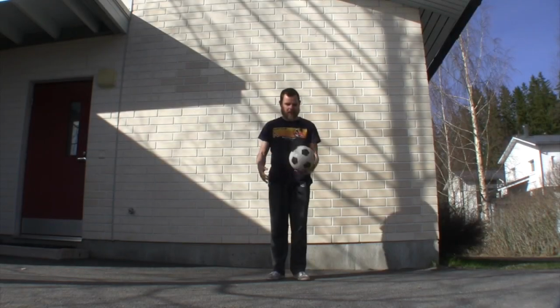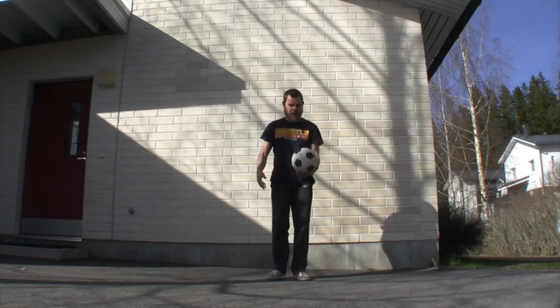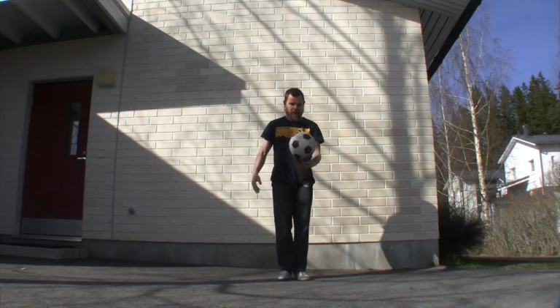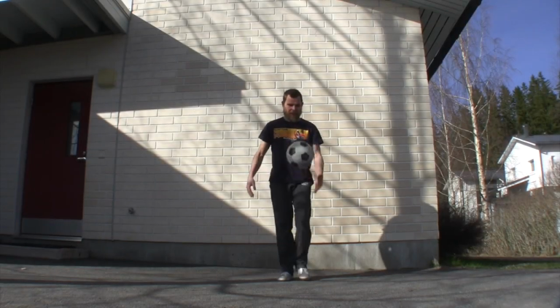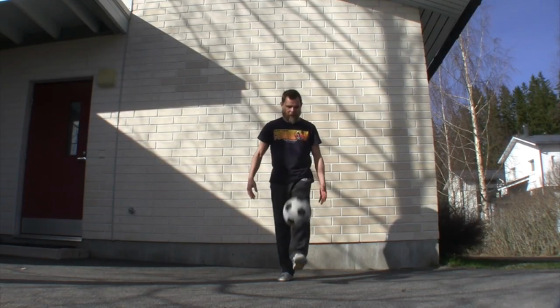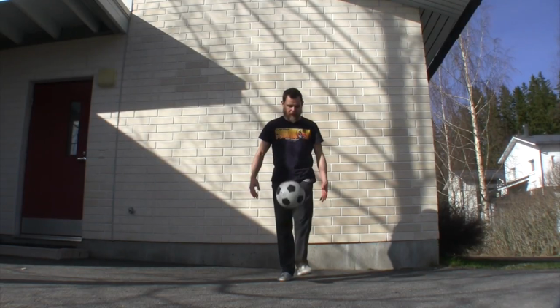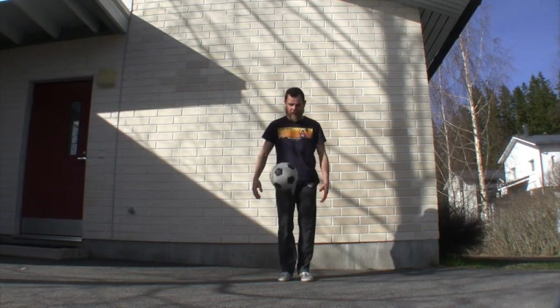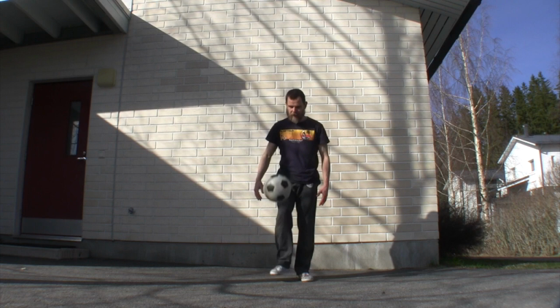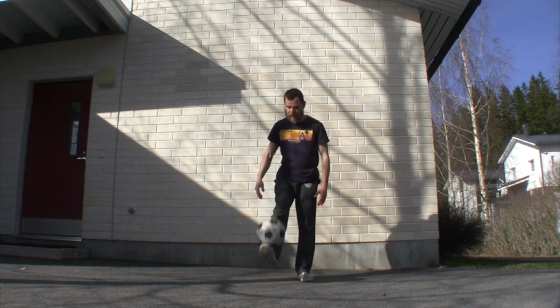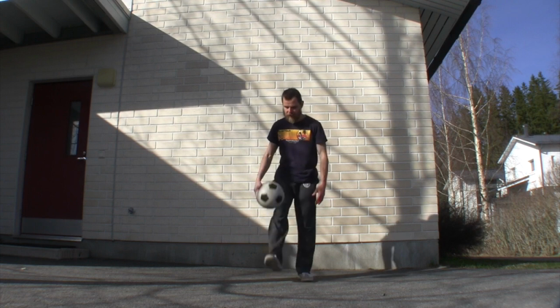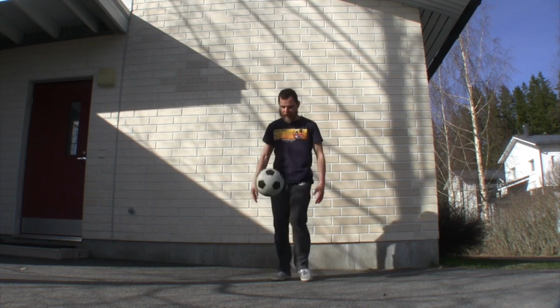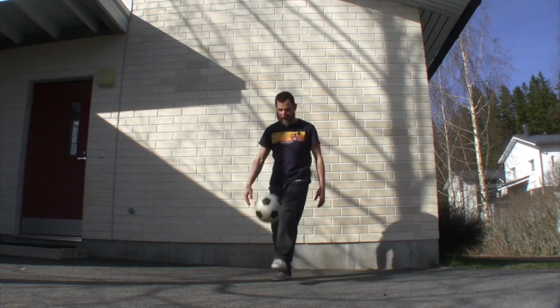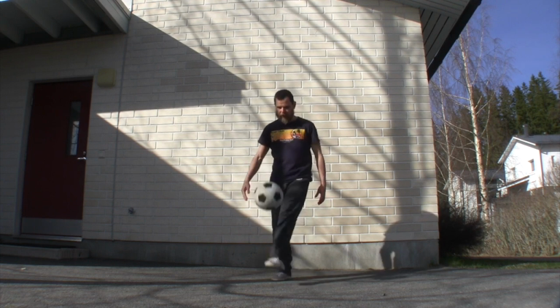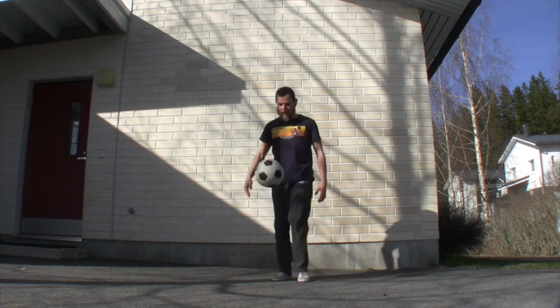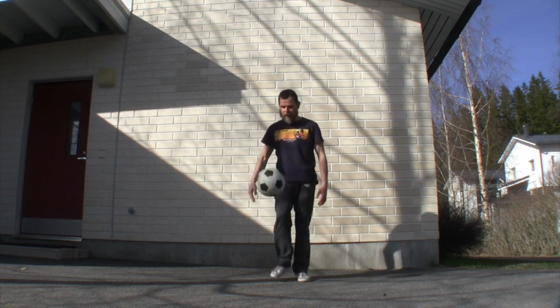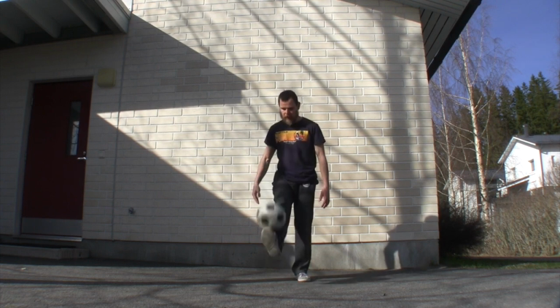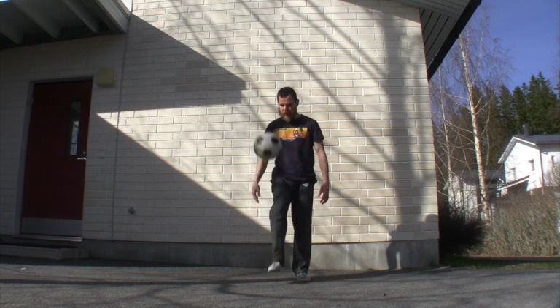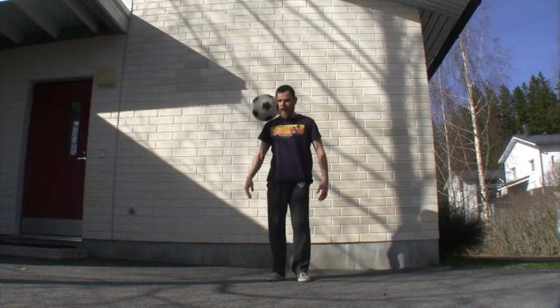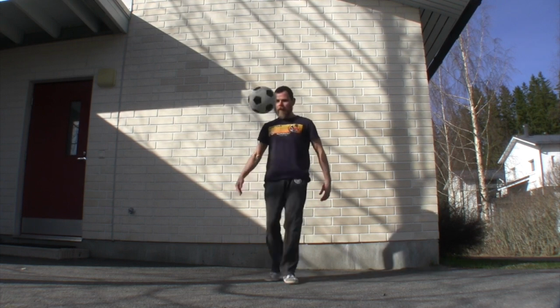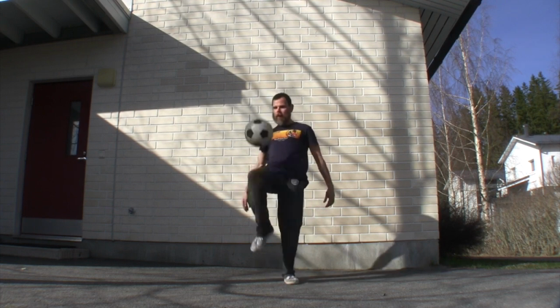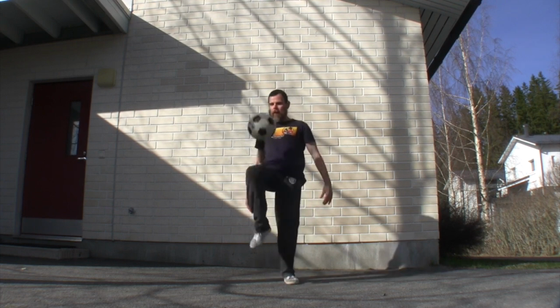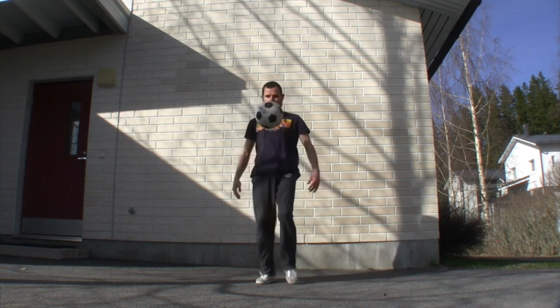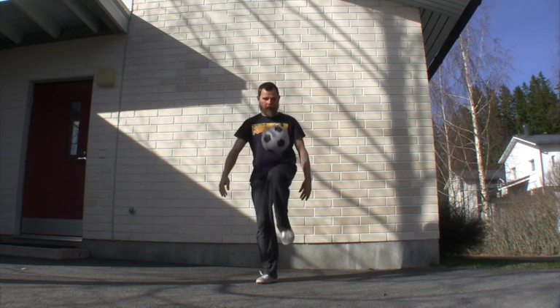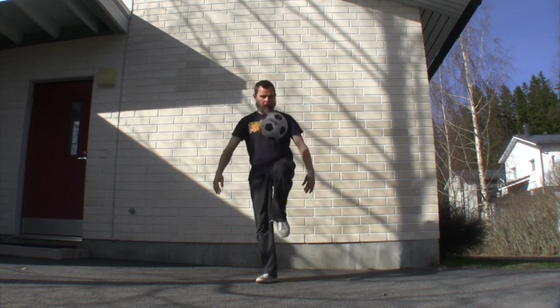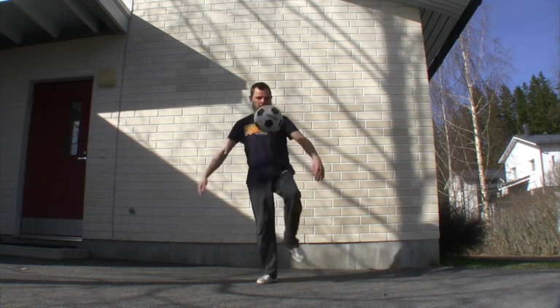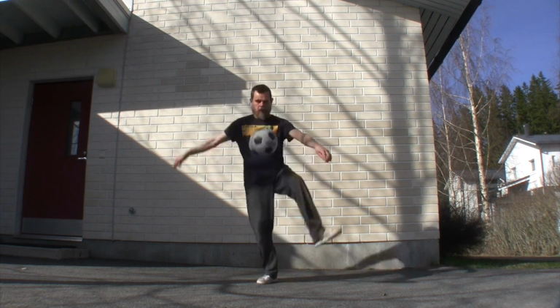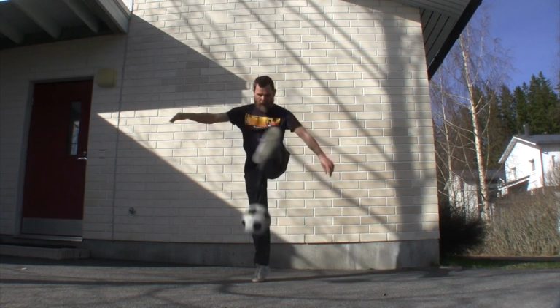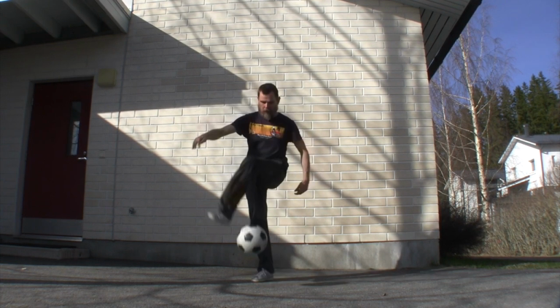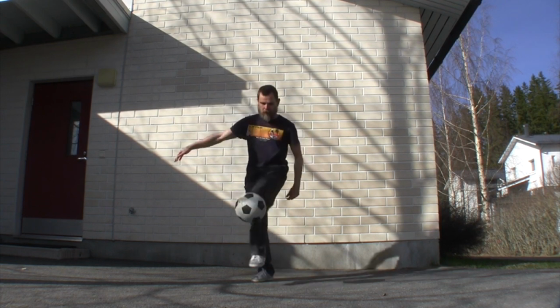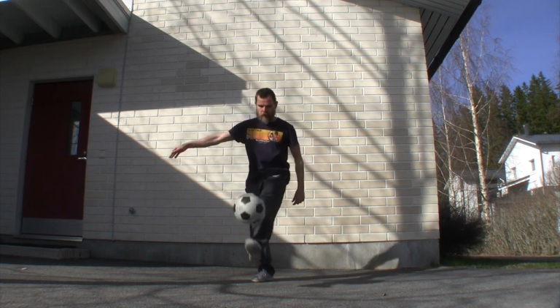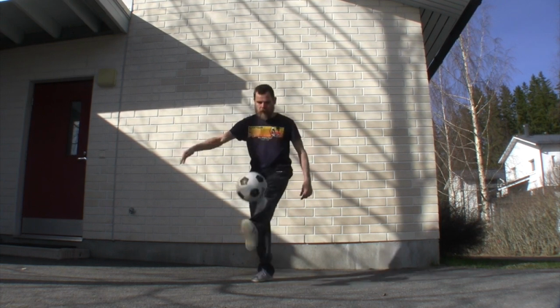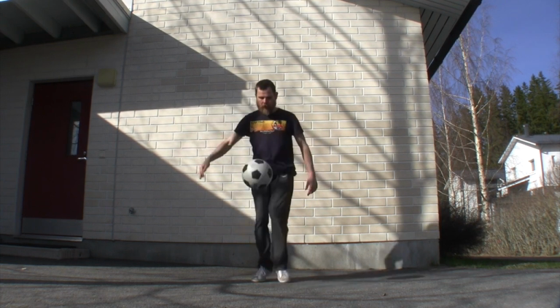A nice variation of this trick is doing the bounced leg around, which we learnt in episode two.